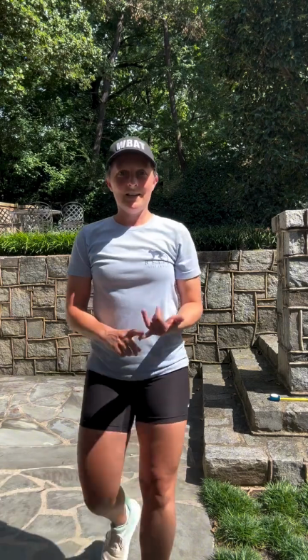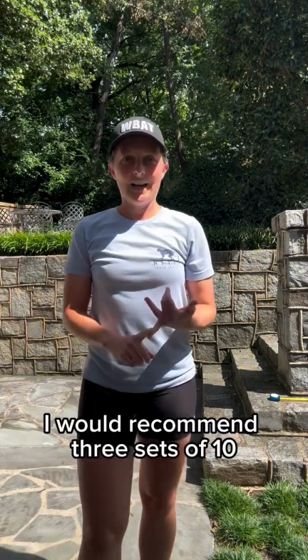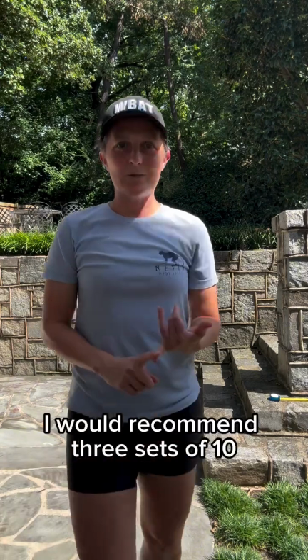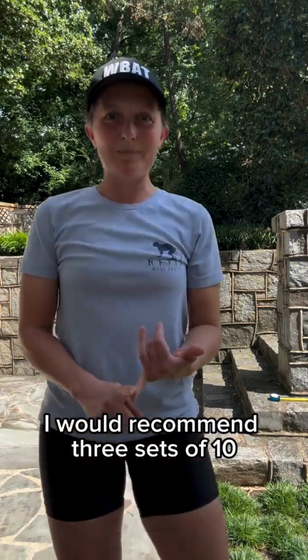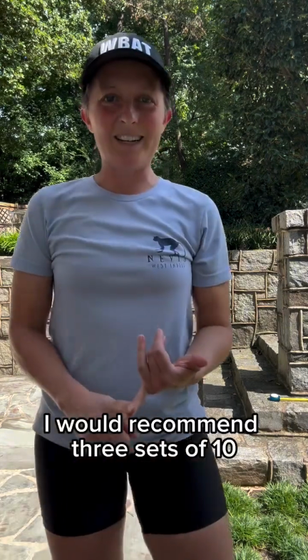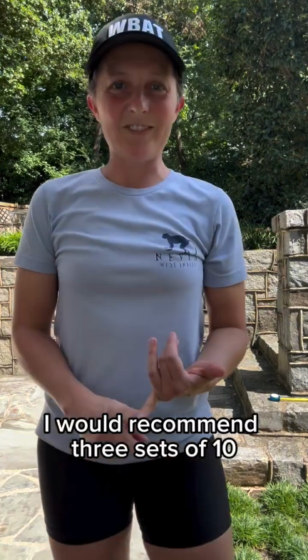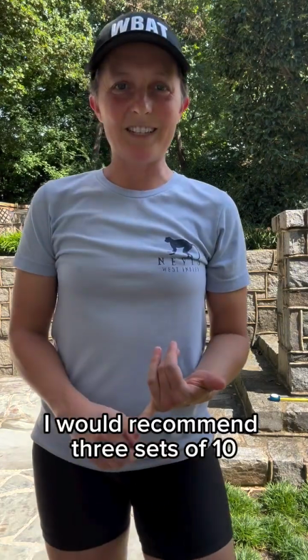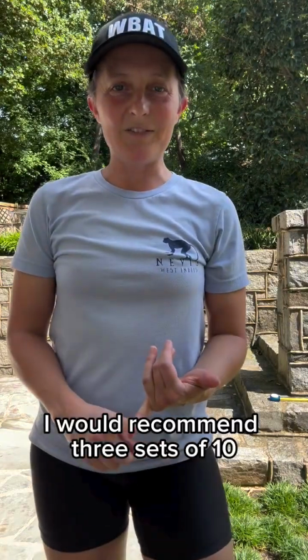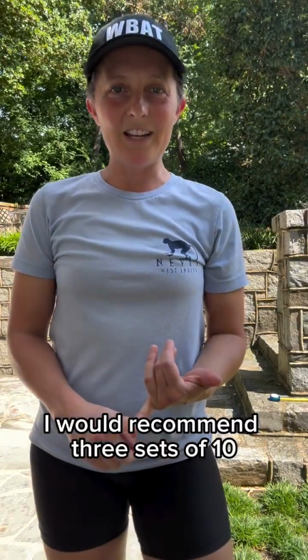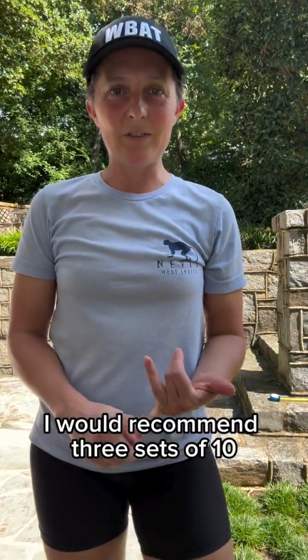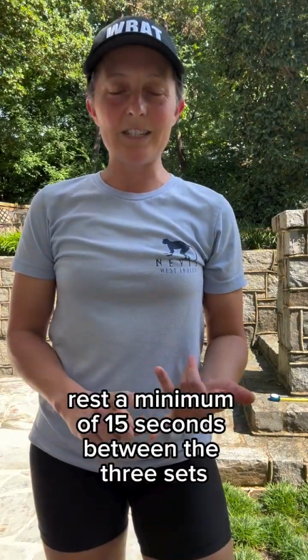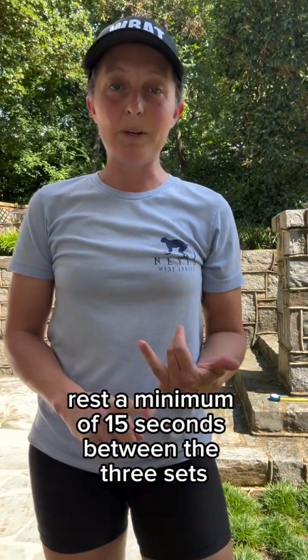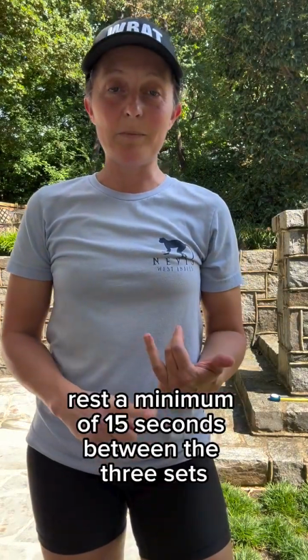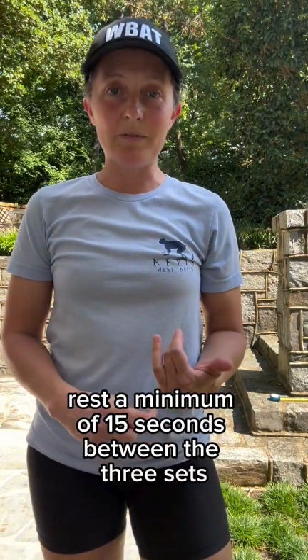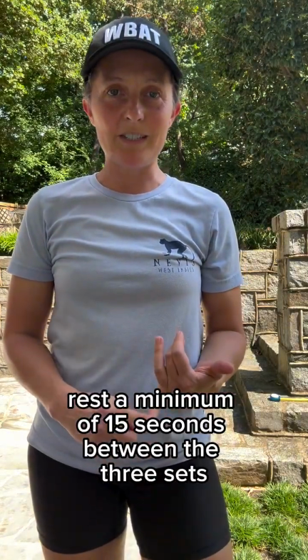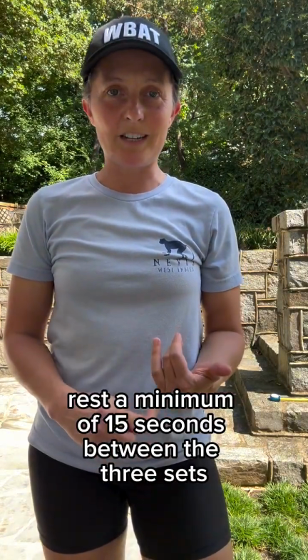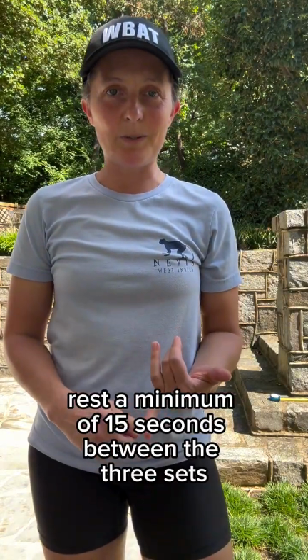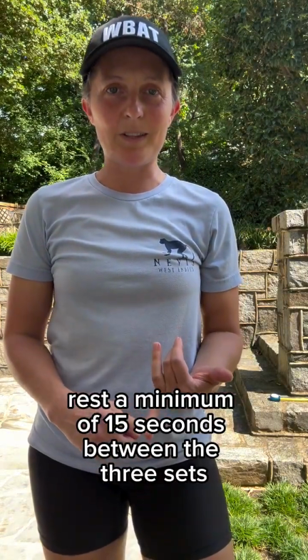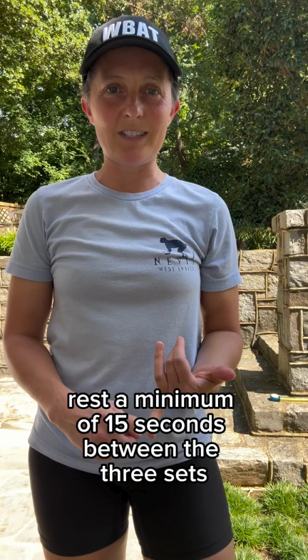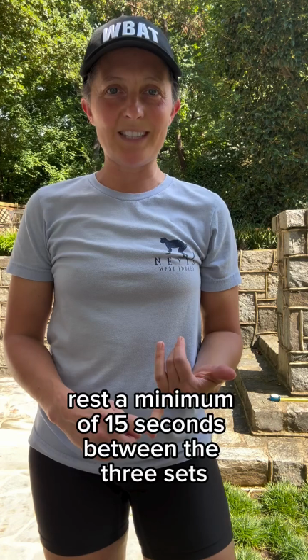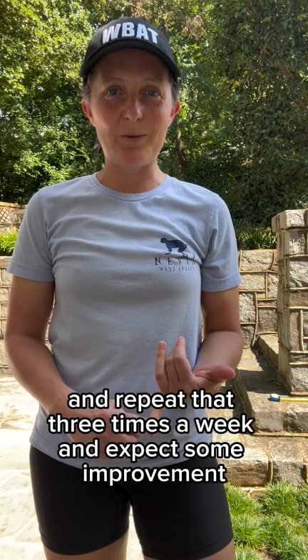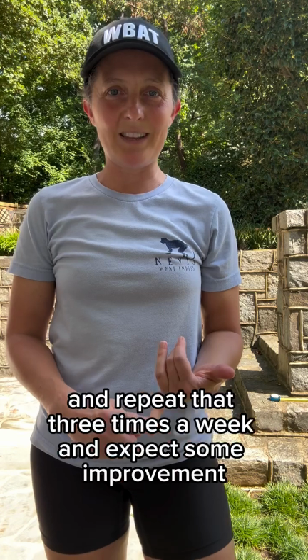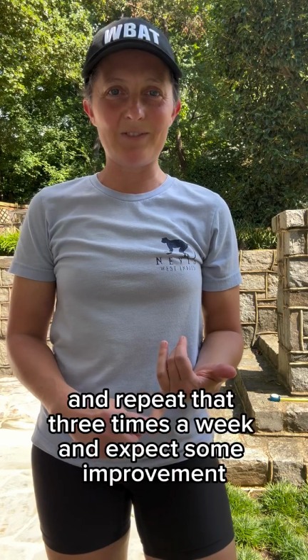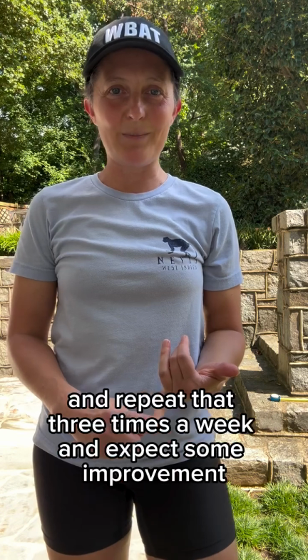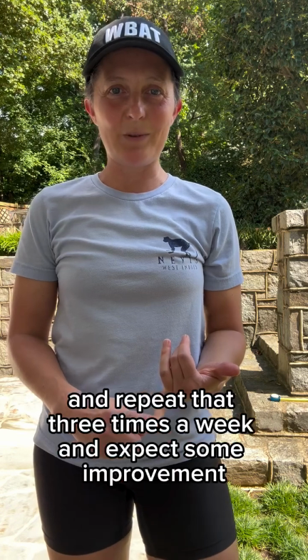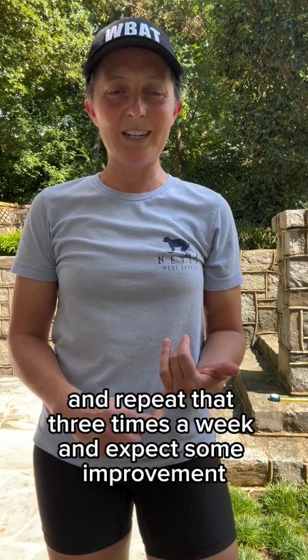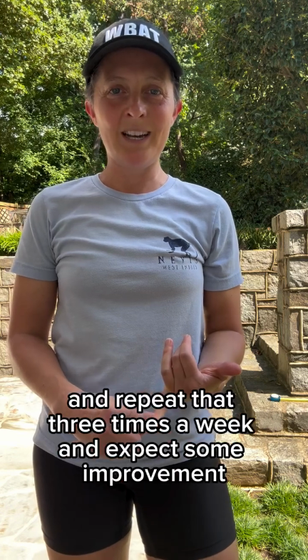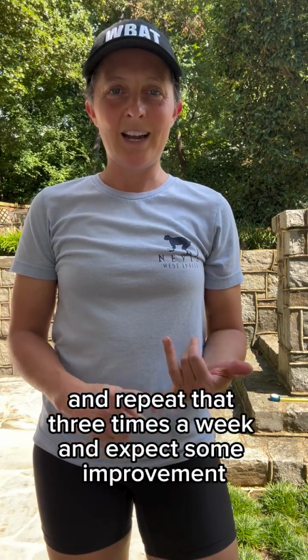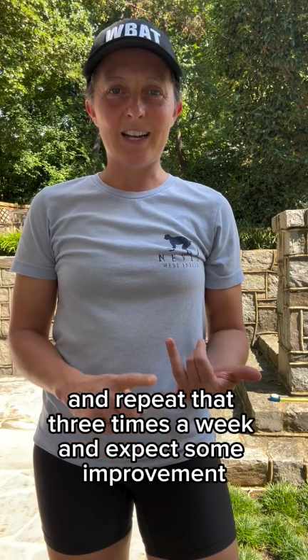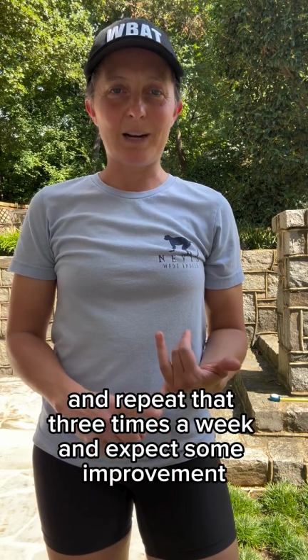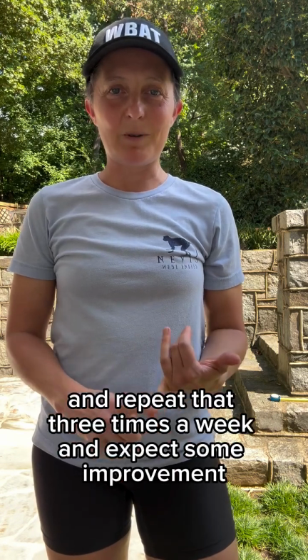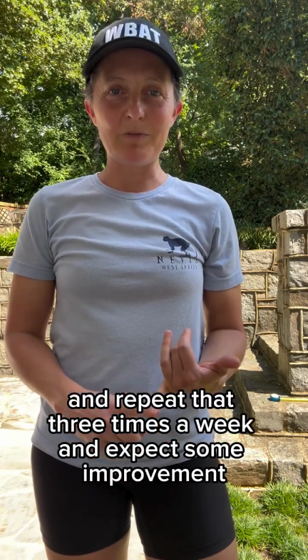I would recommend three sets of 10. Rest a minimum of 15 seconds between the three sets and repeat that three times a week and expect some improvement.